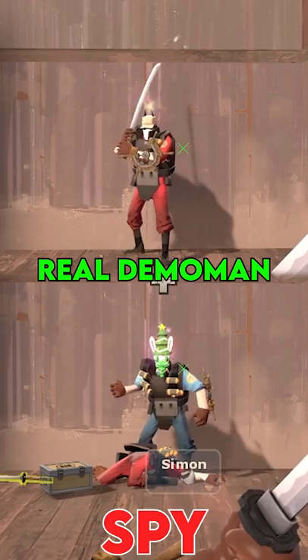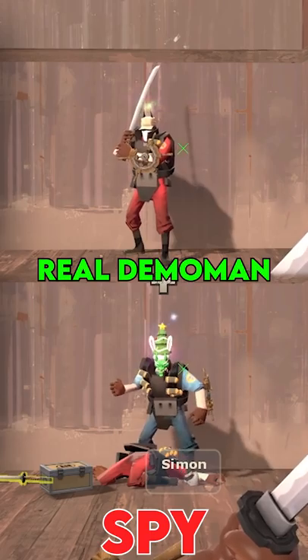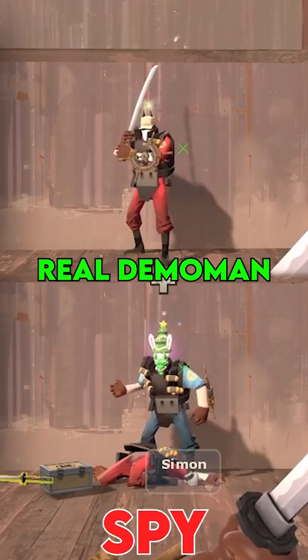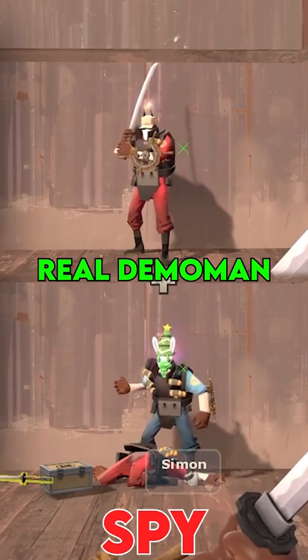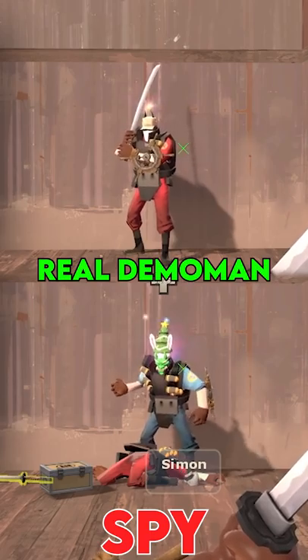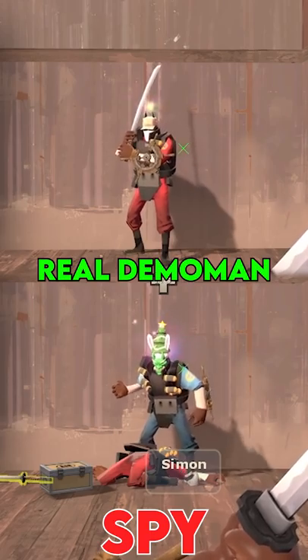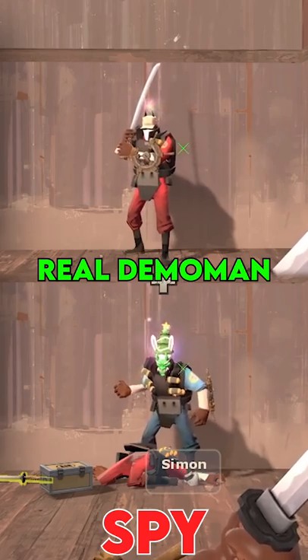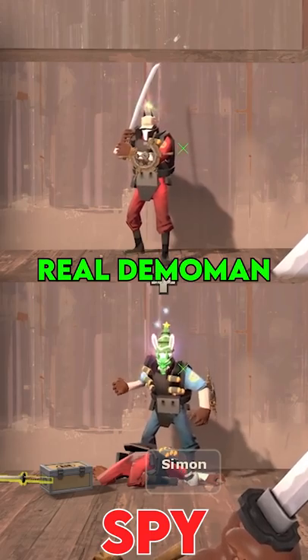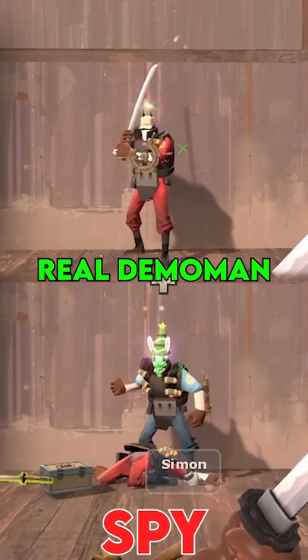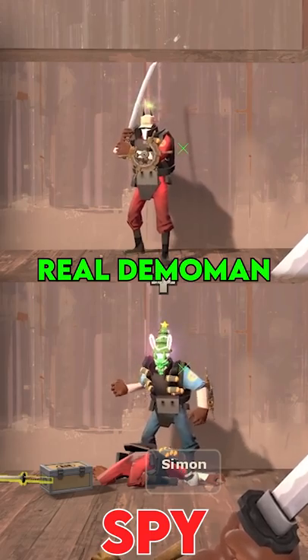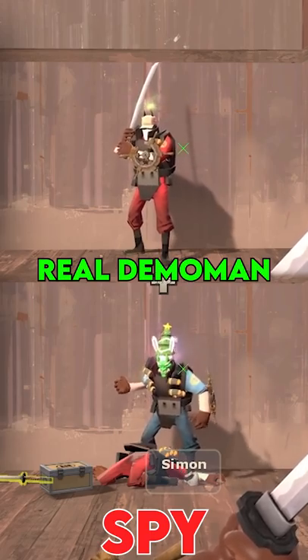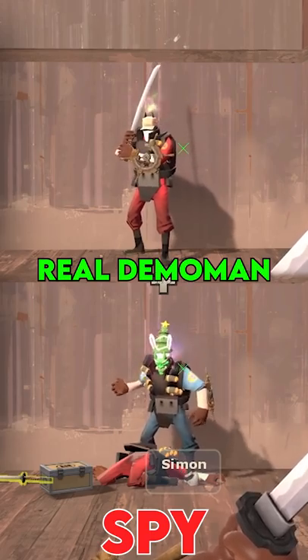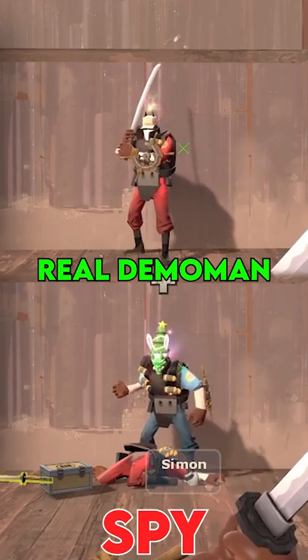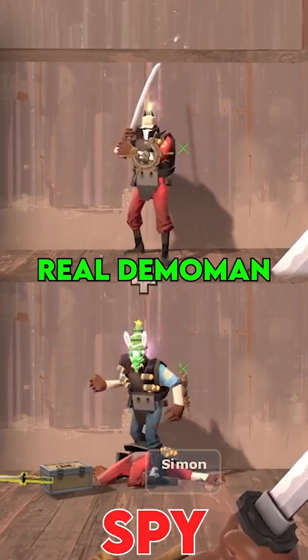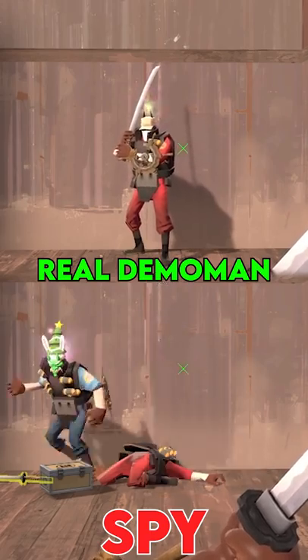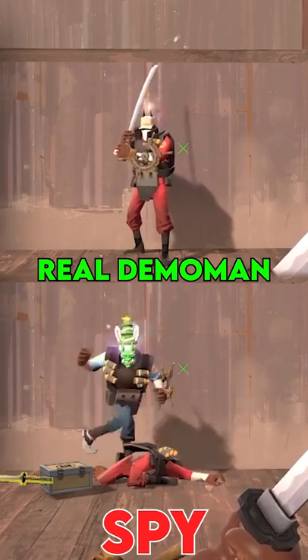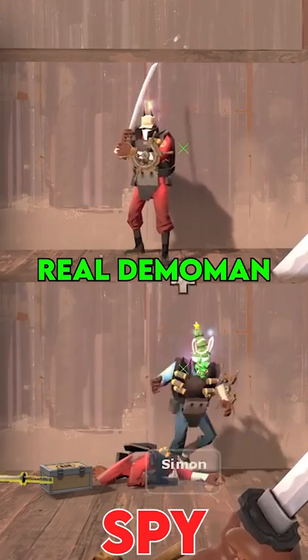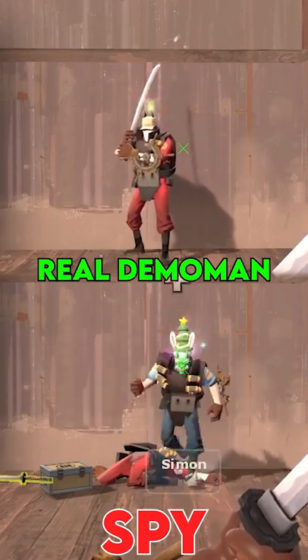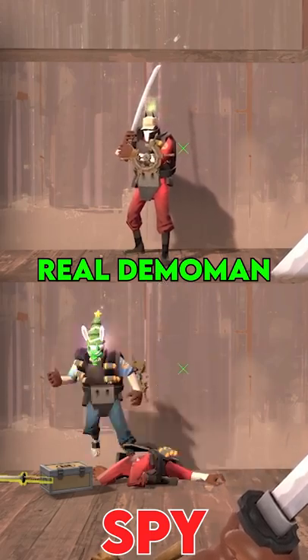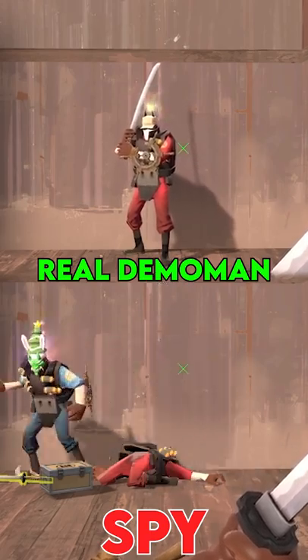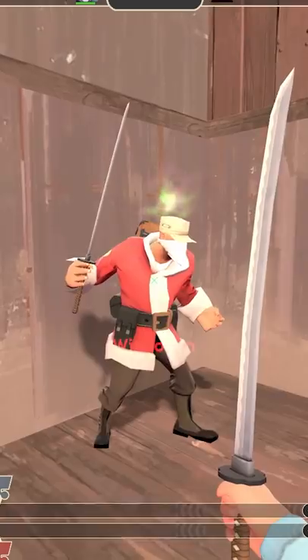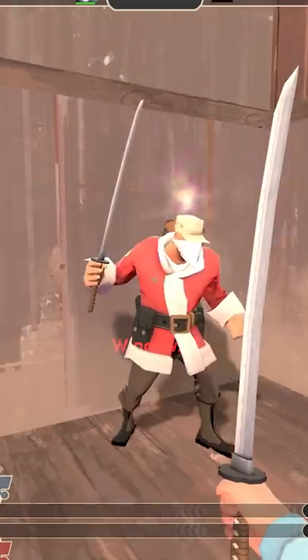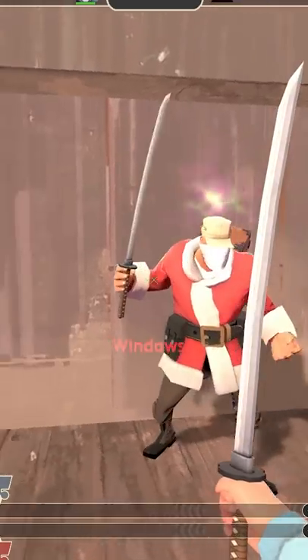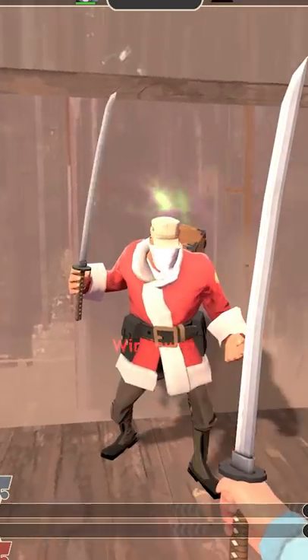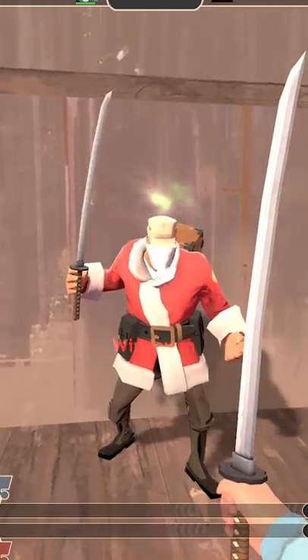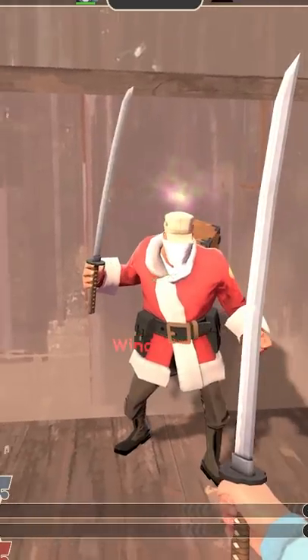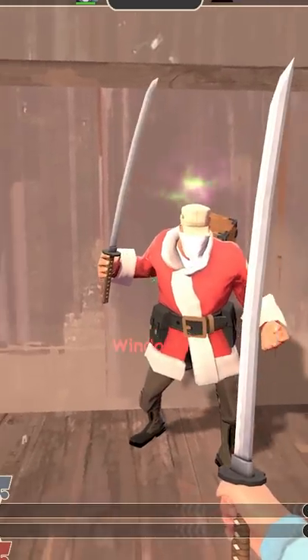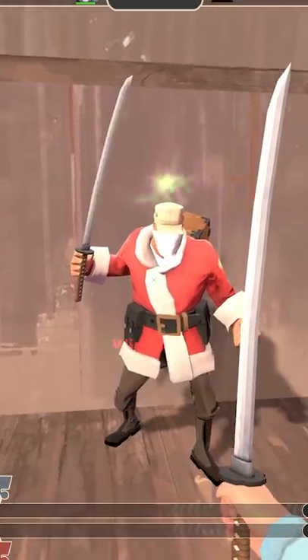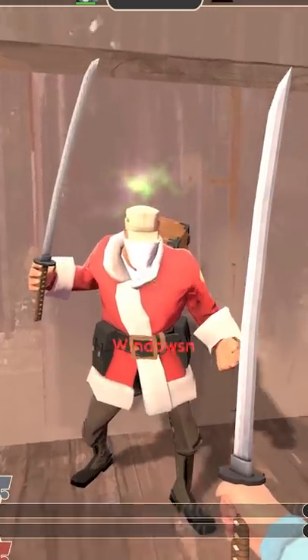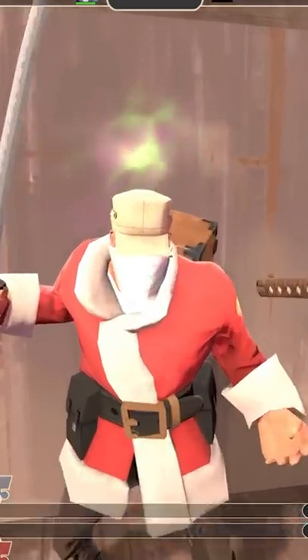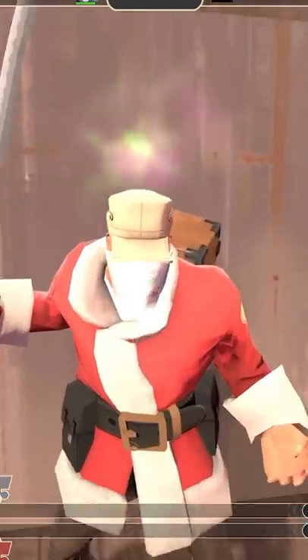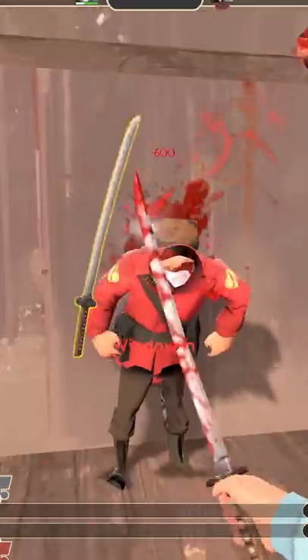A spy disguised as a Half-Satoichi demo wields the weapon with one instead of two hands. Even though it's two-handed, soldier wields it with only one.